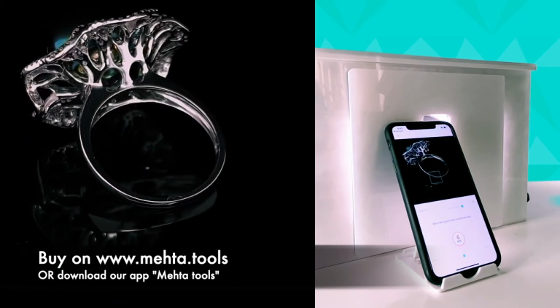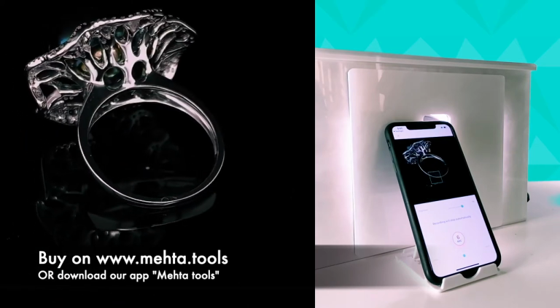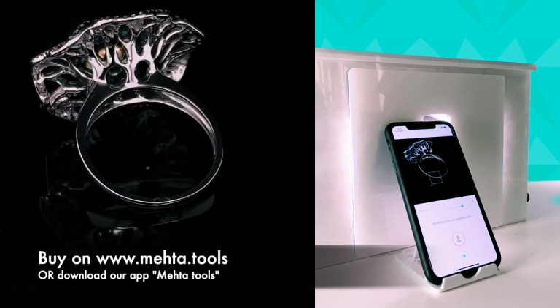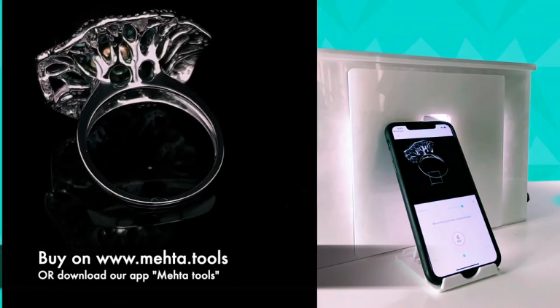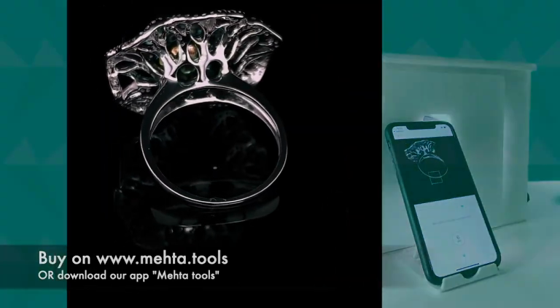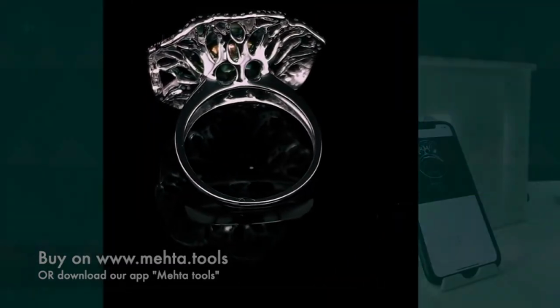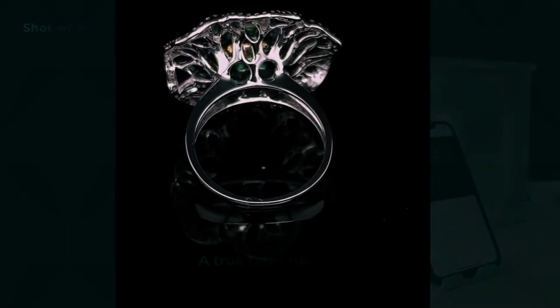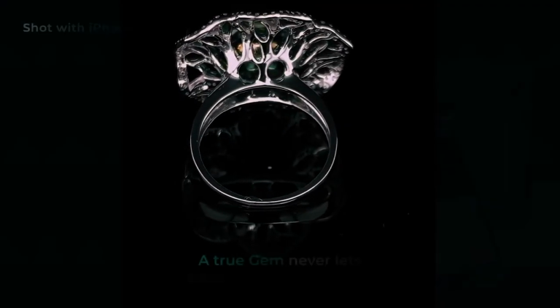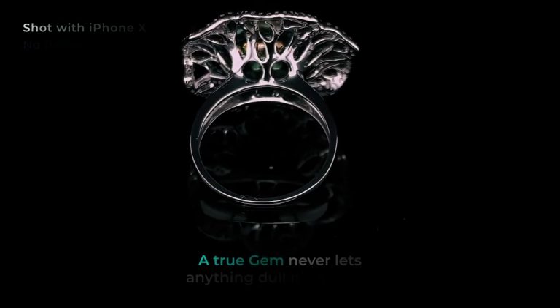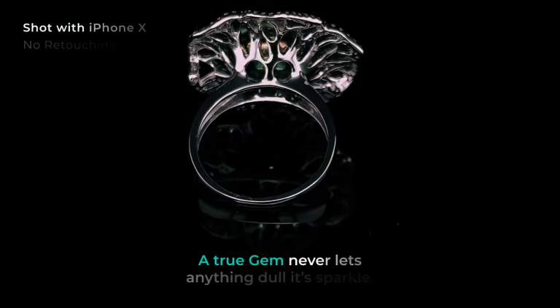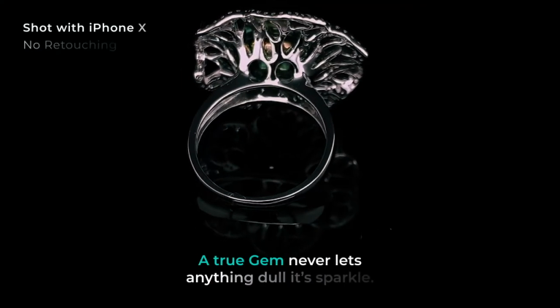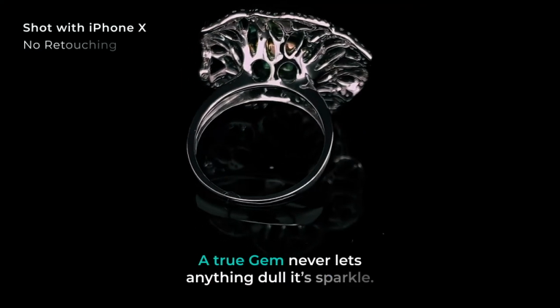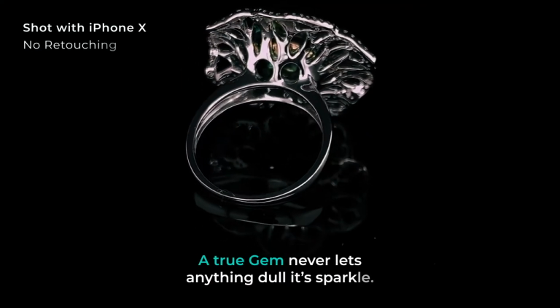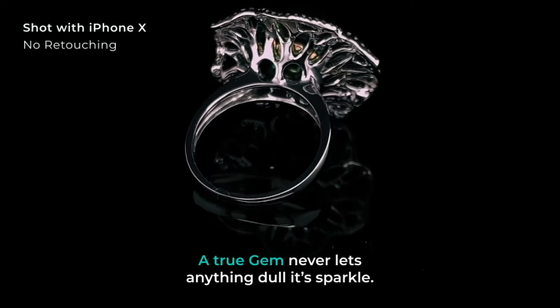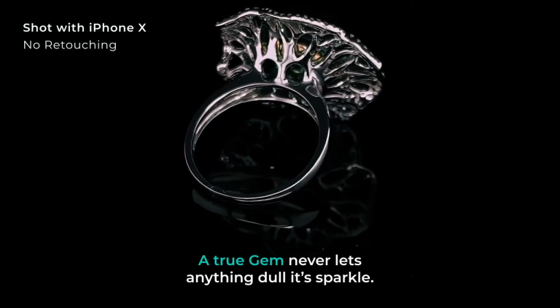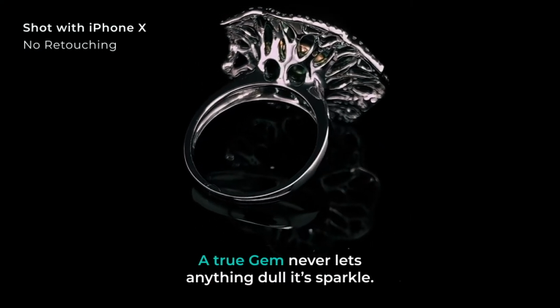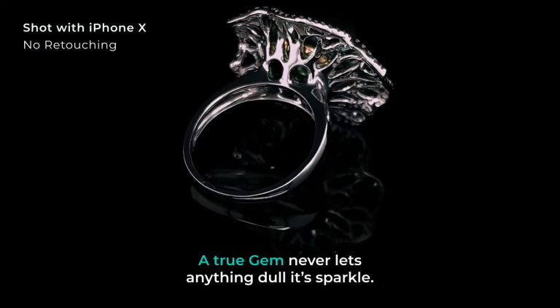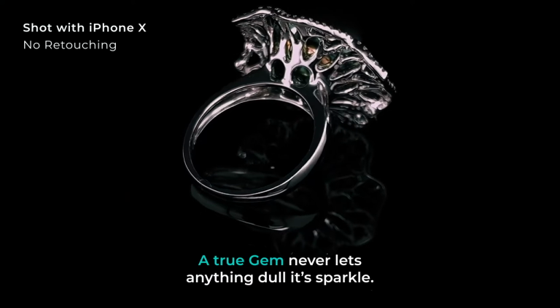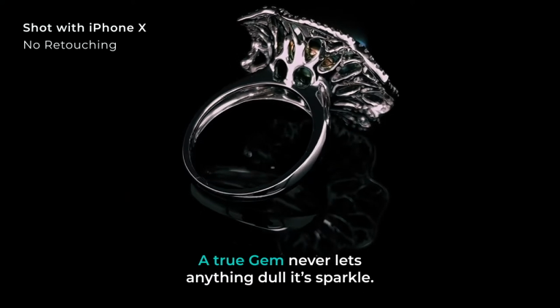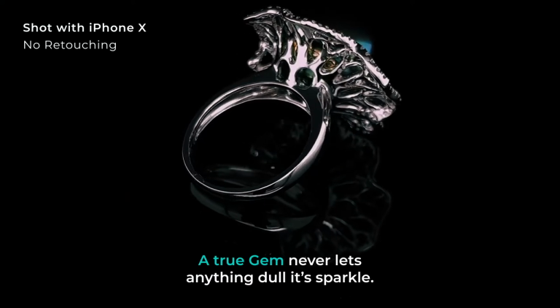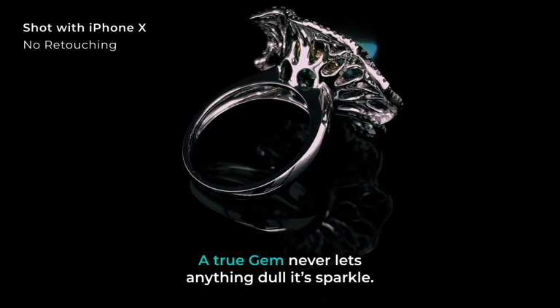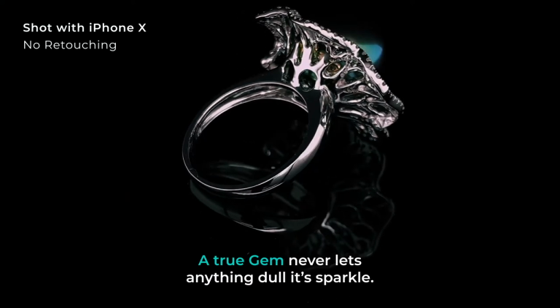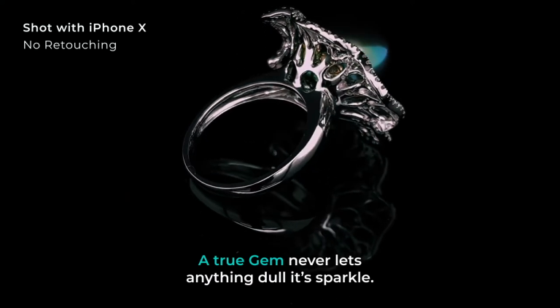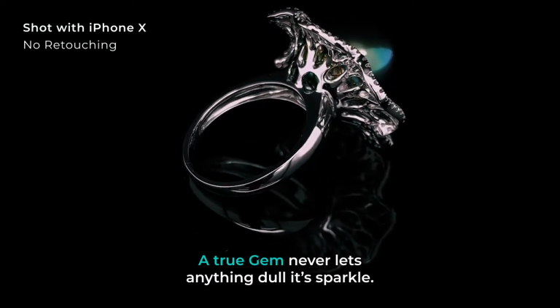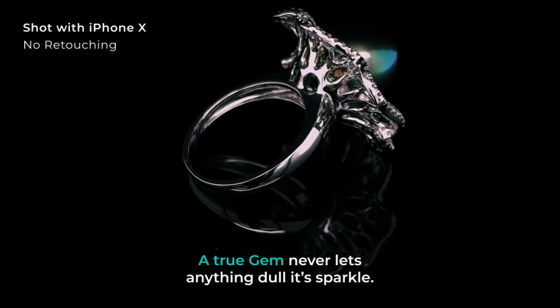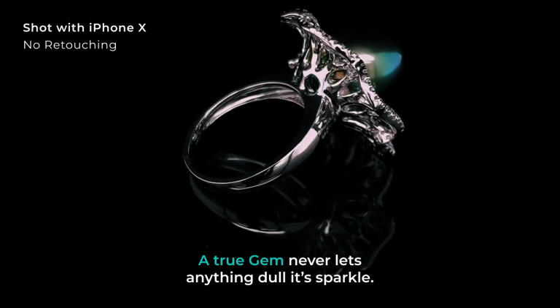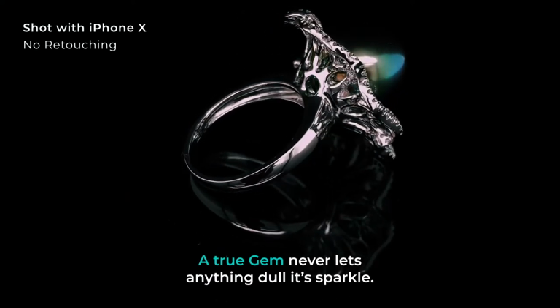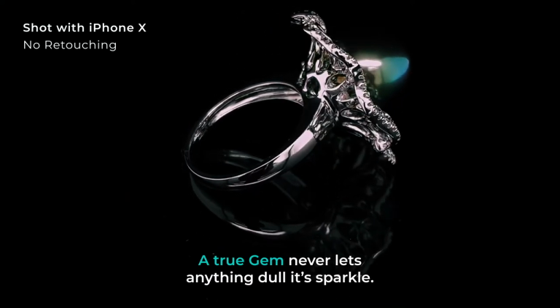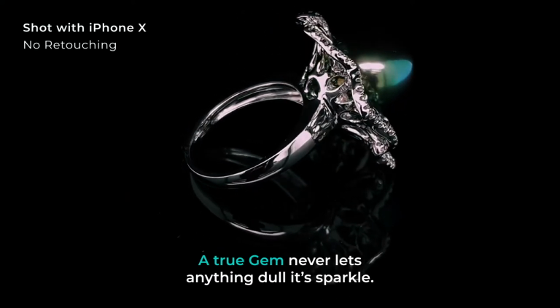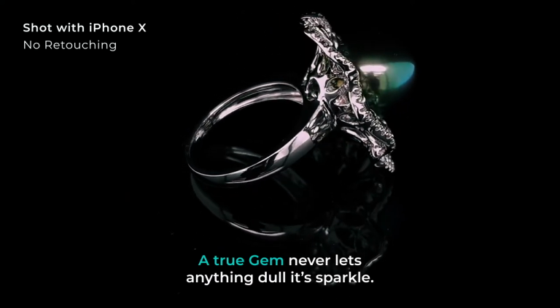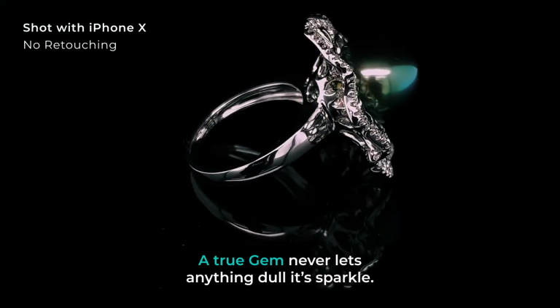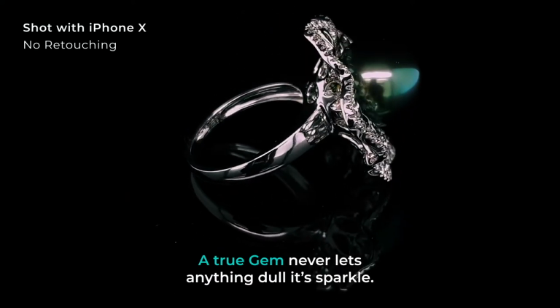Because a true GEM never lets anything dull its sparkle, not even blackness.